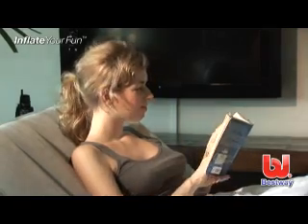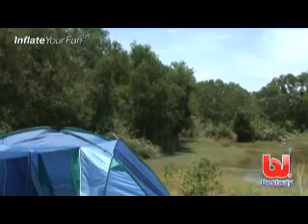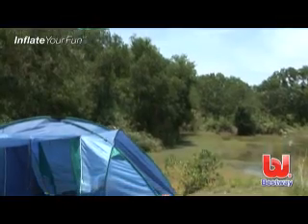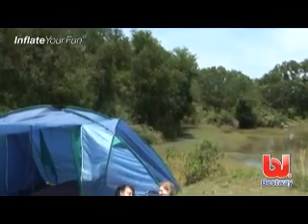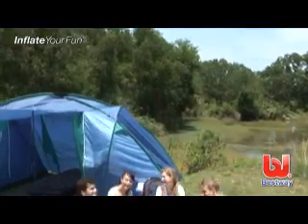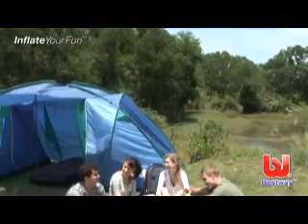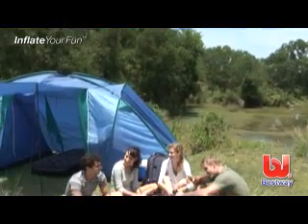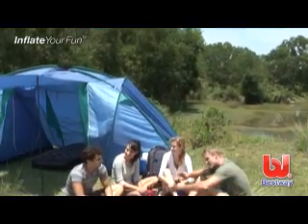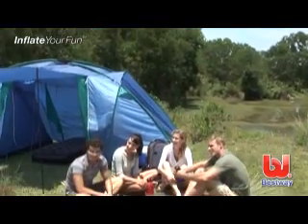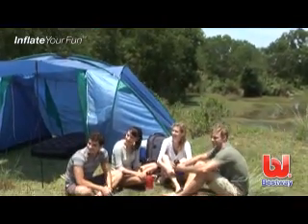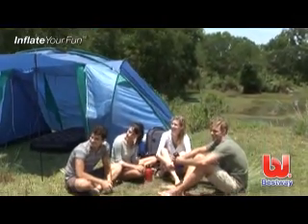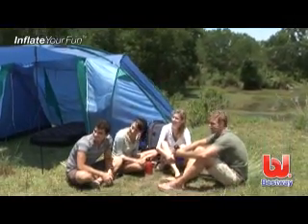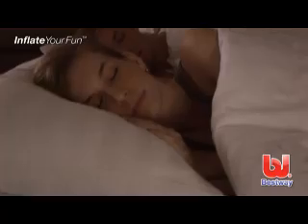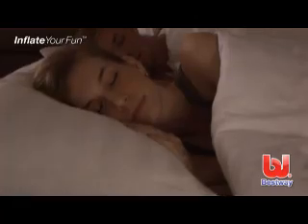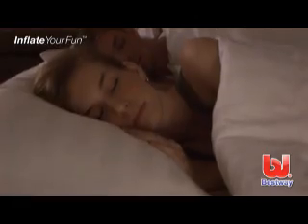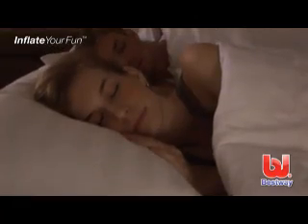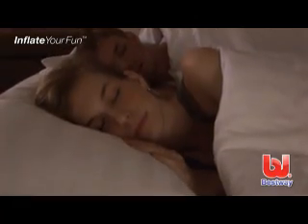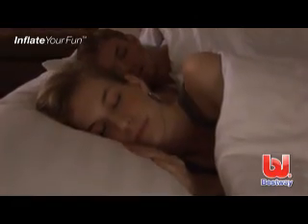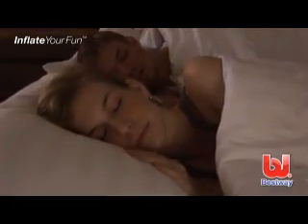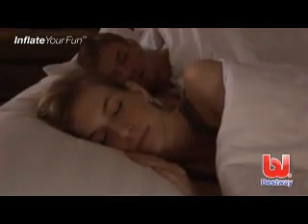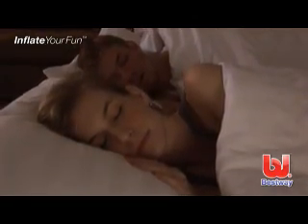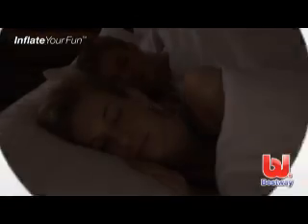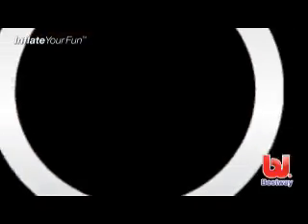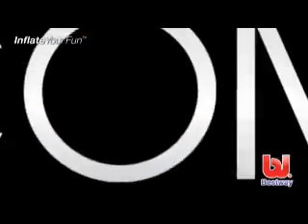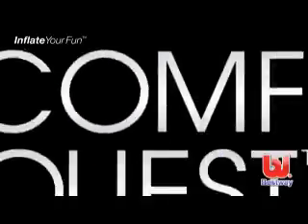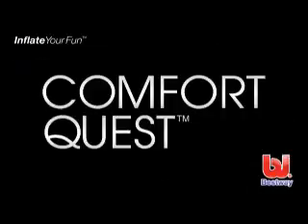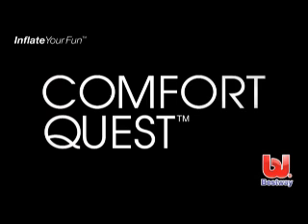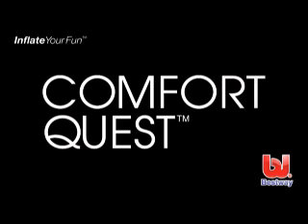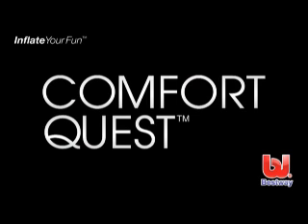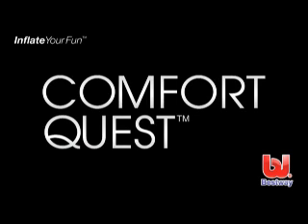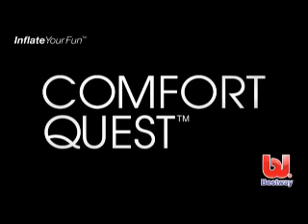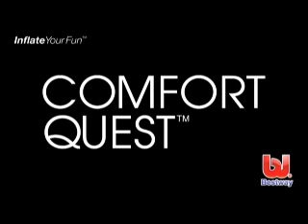So remember, the next time you're looking for adventure and a good night's sleep, Best Ways Comfort Quest goes where you go.